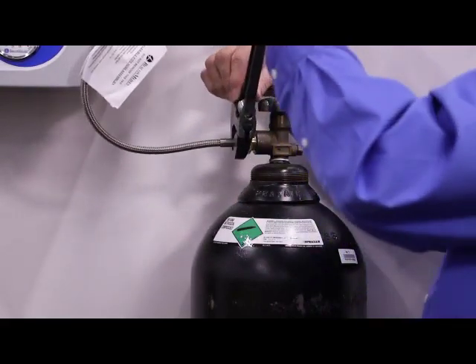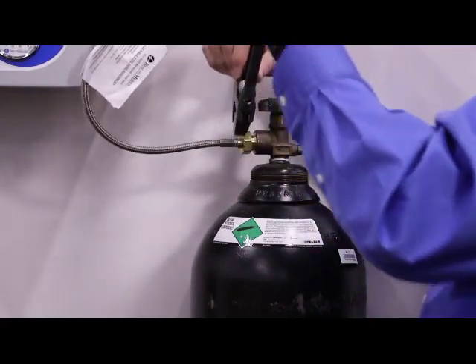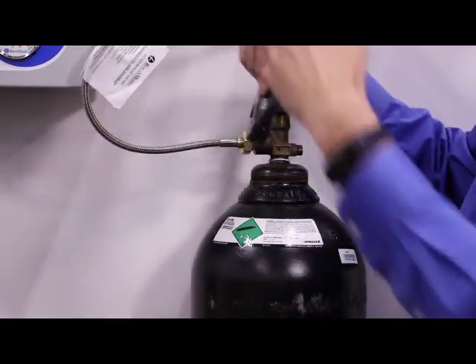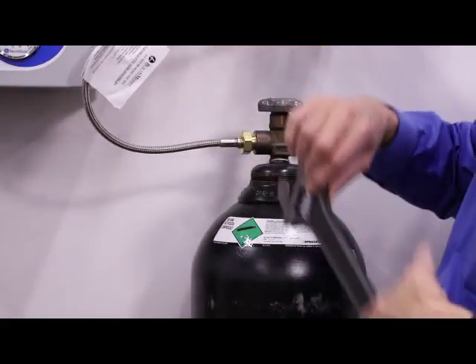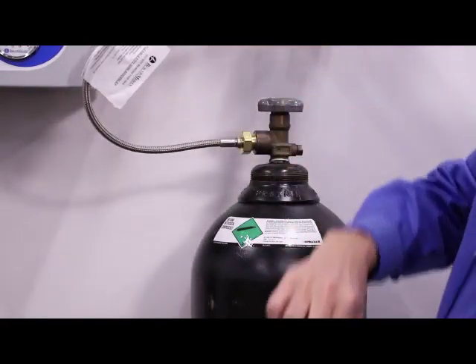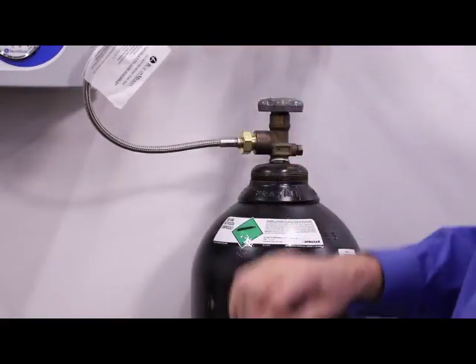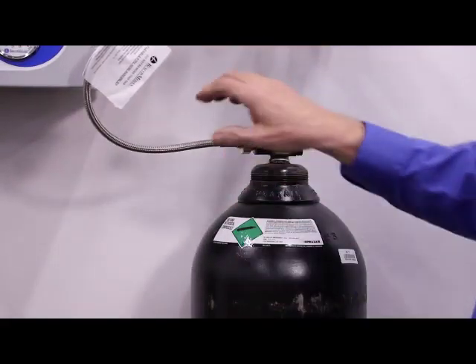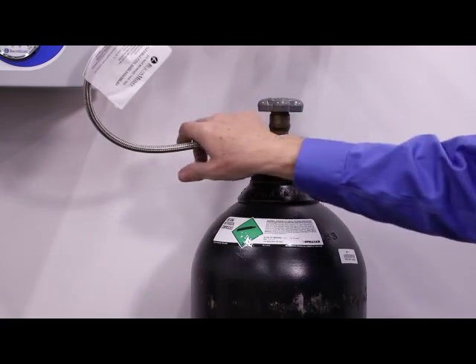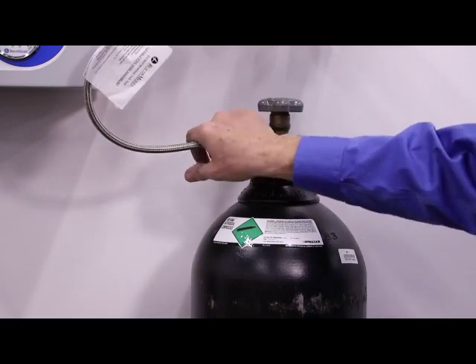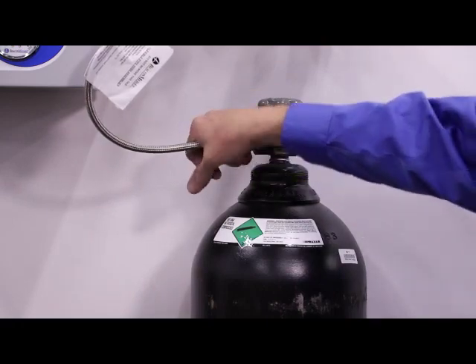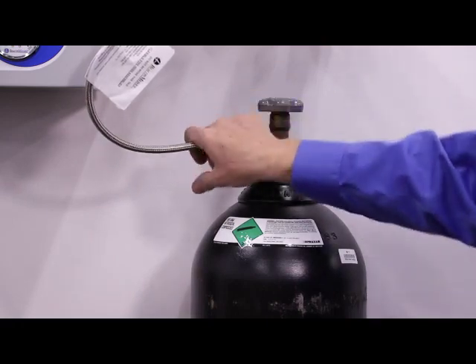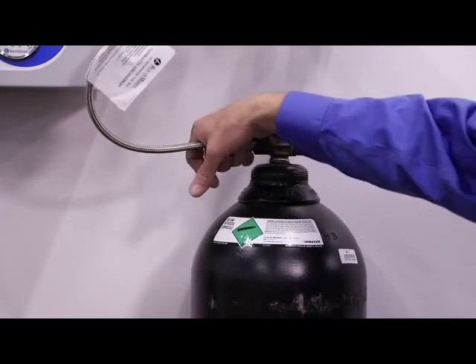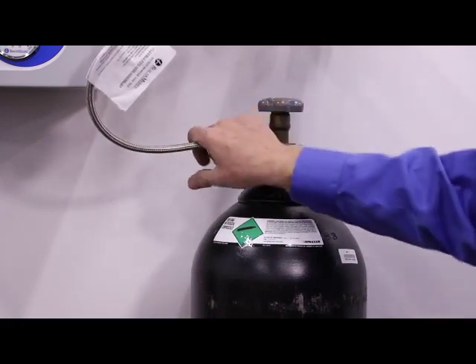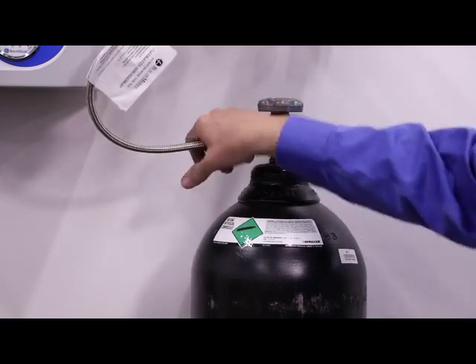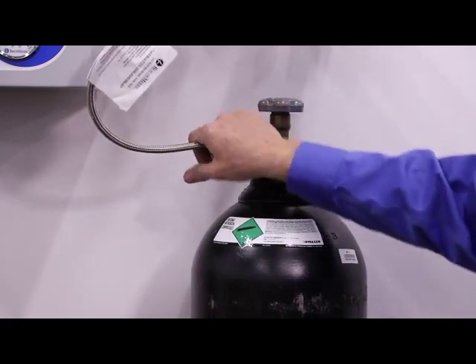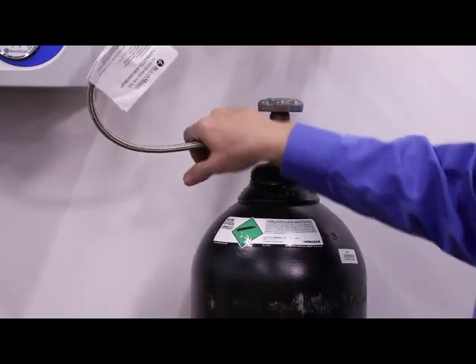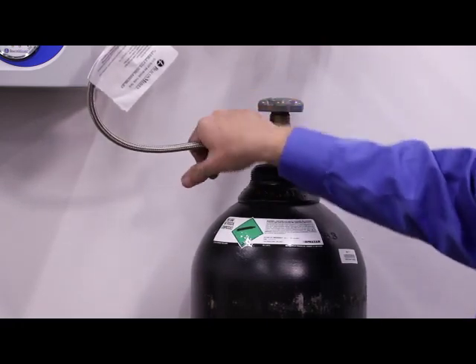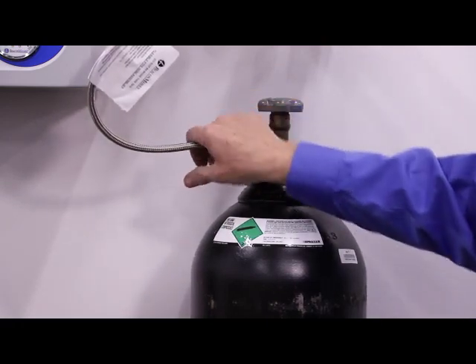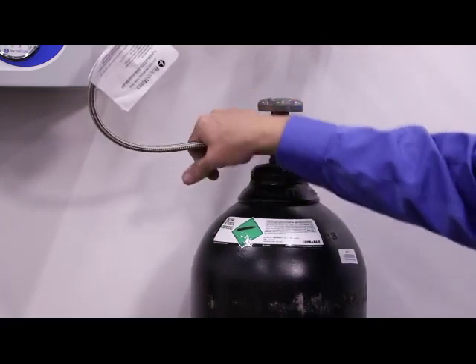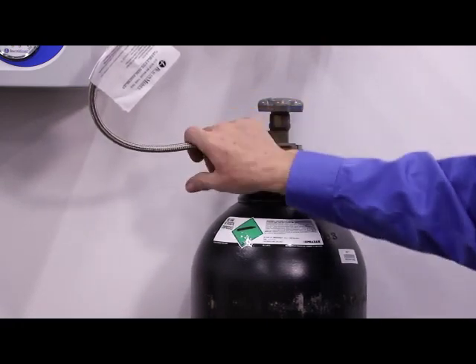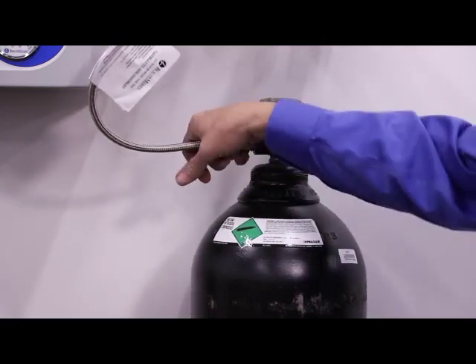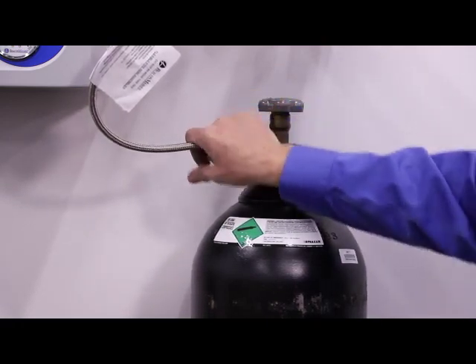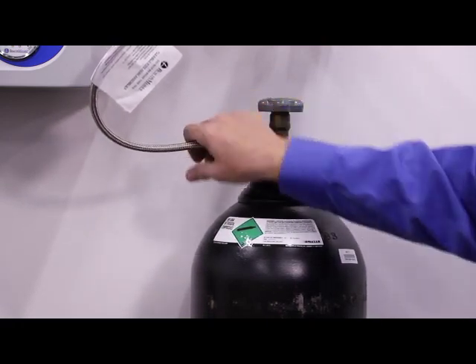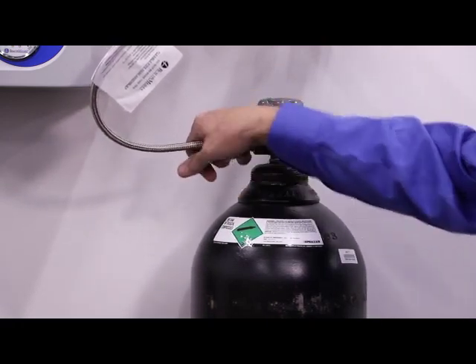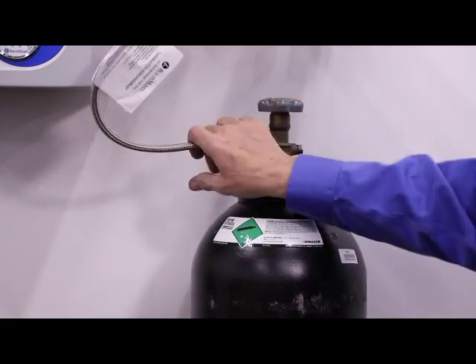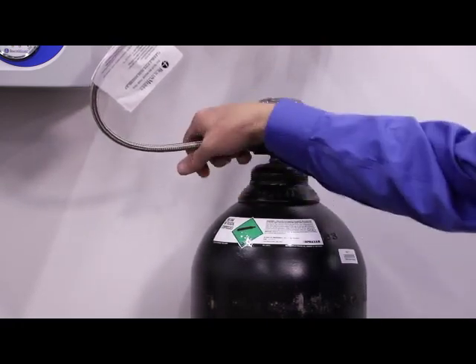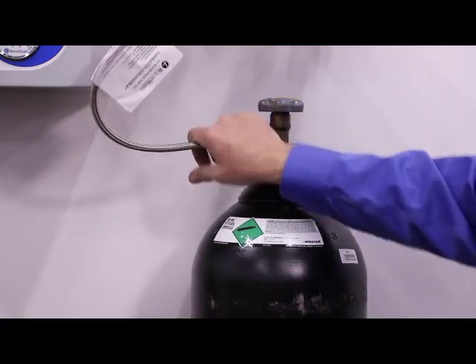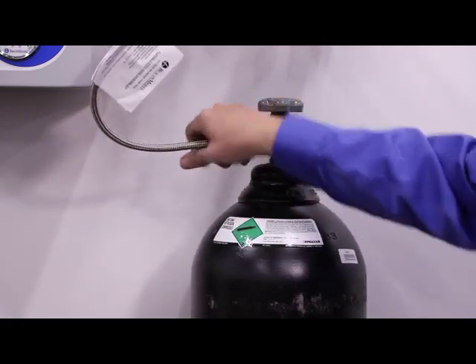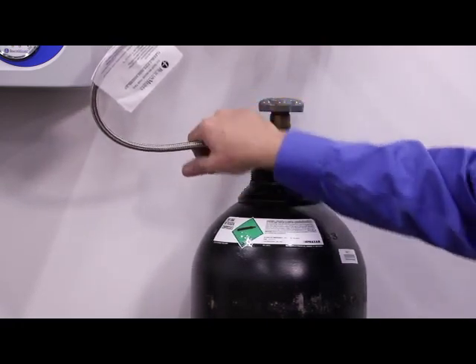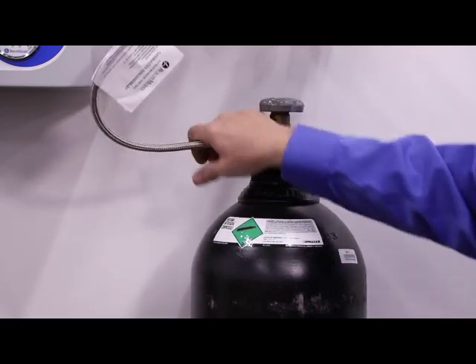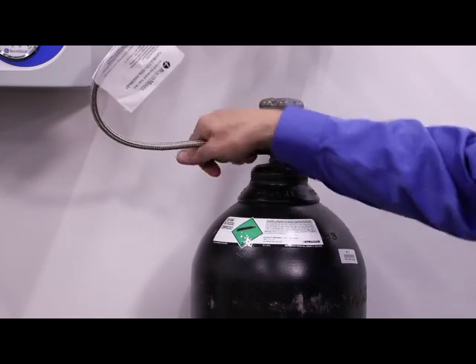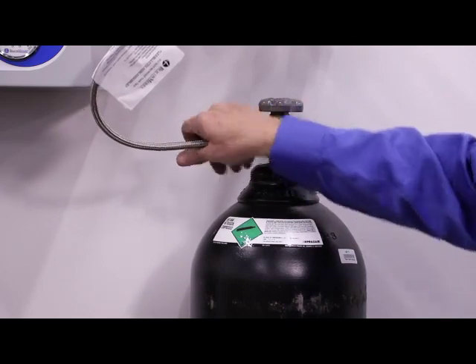You can hear that hissing there. And then of course, once there's no residual pressure, we can normally remove the pigtail by hand.